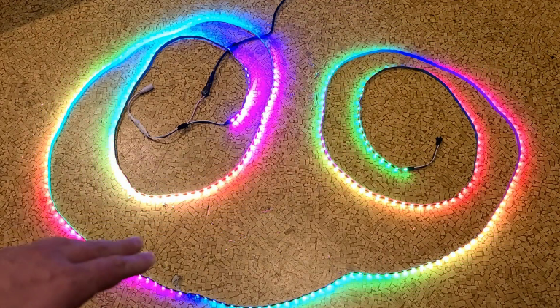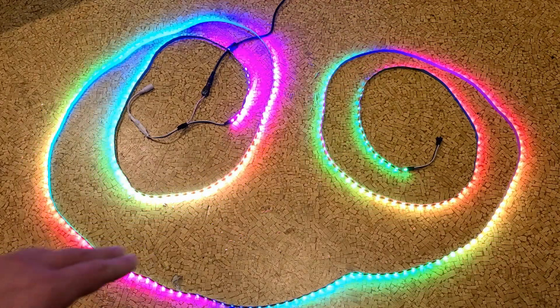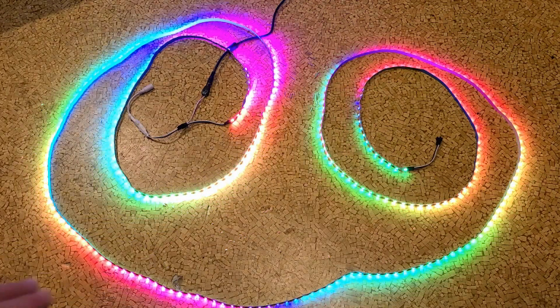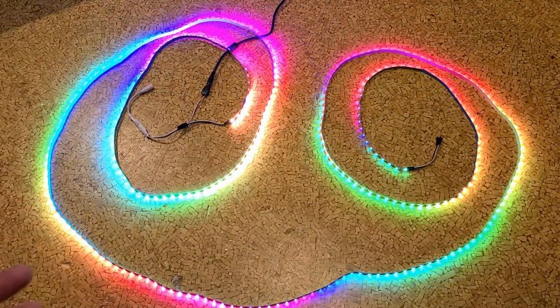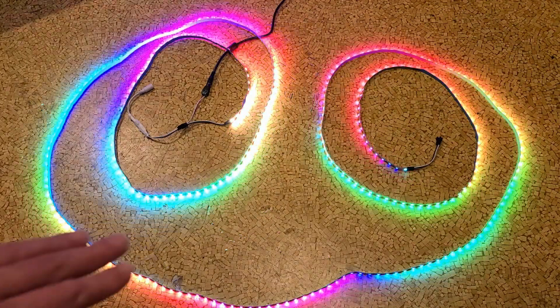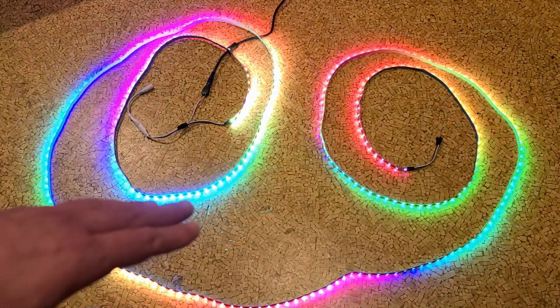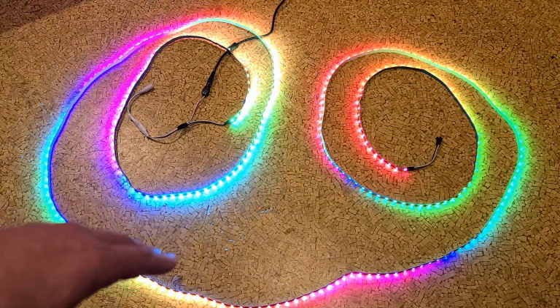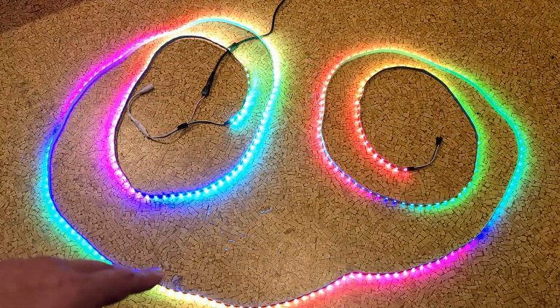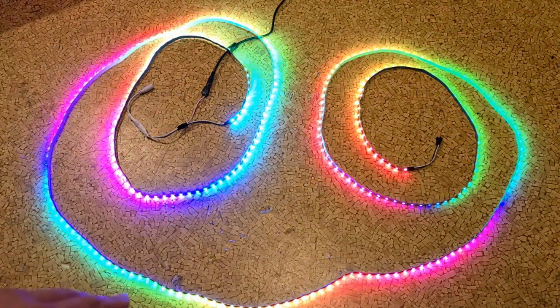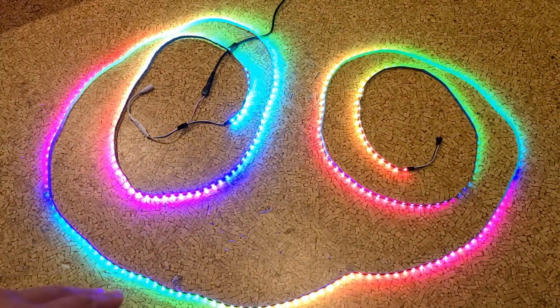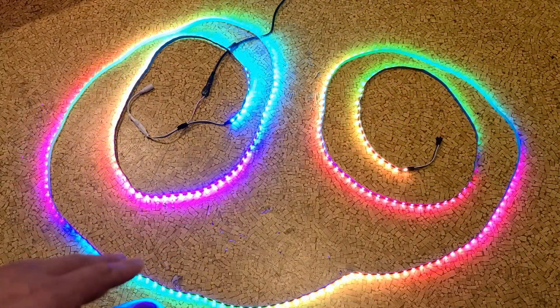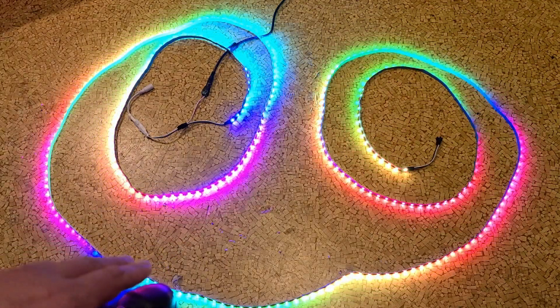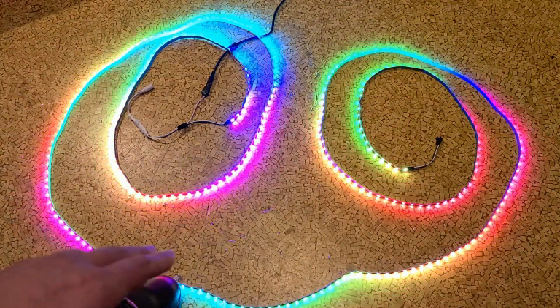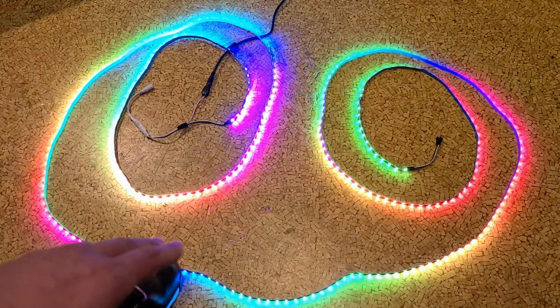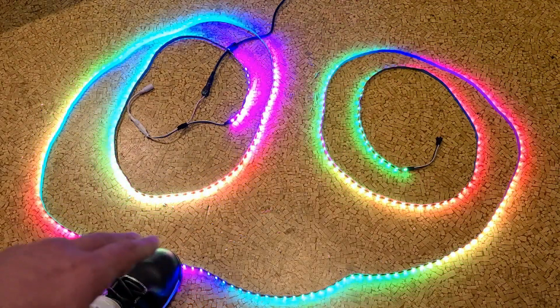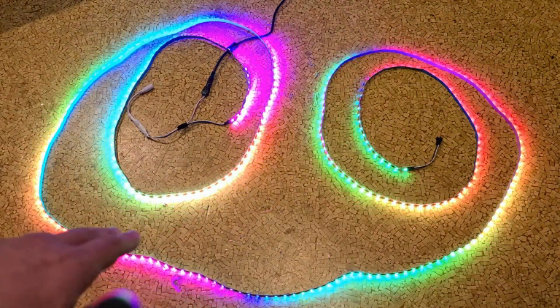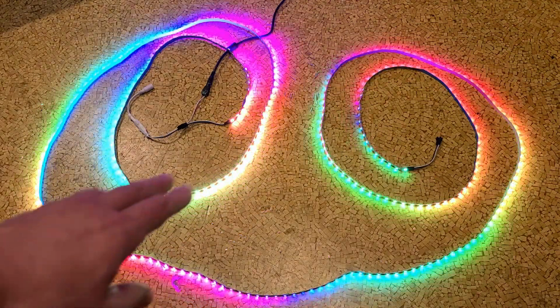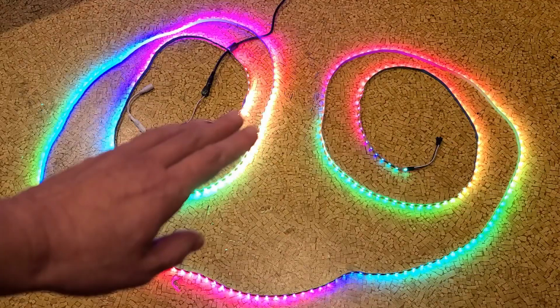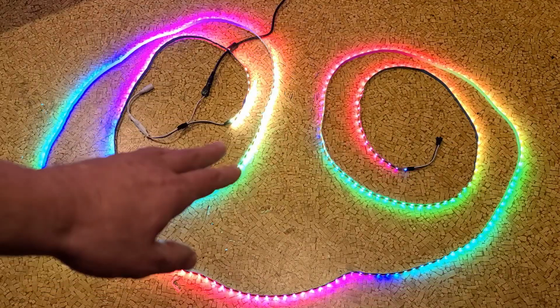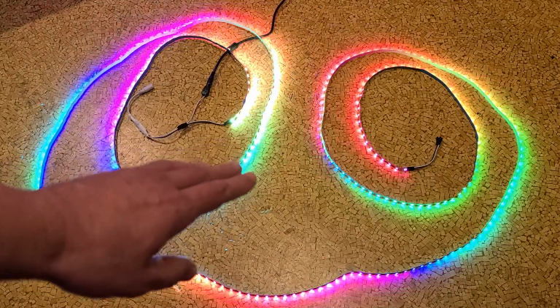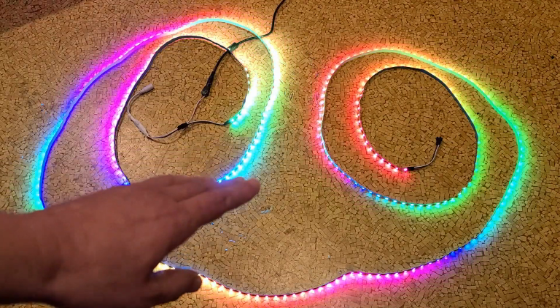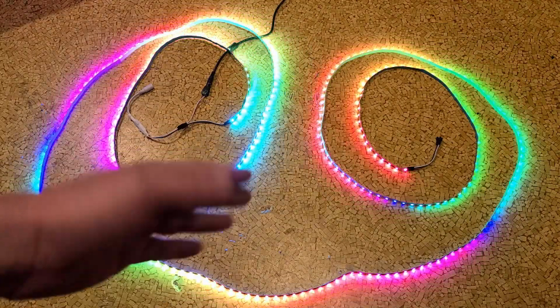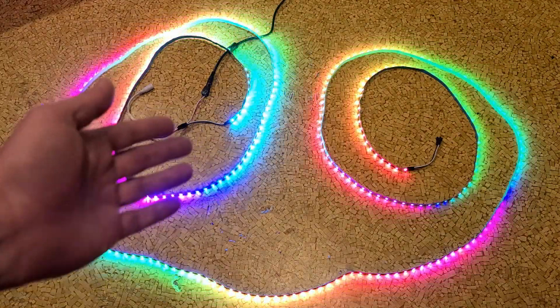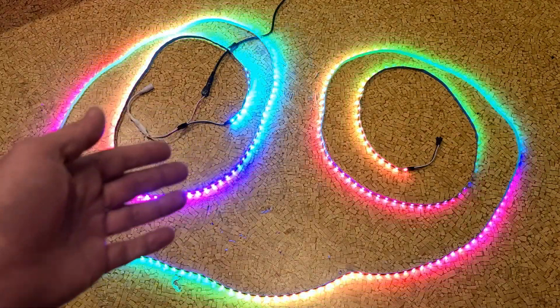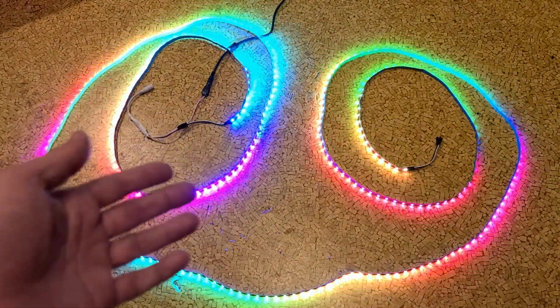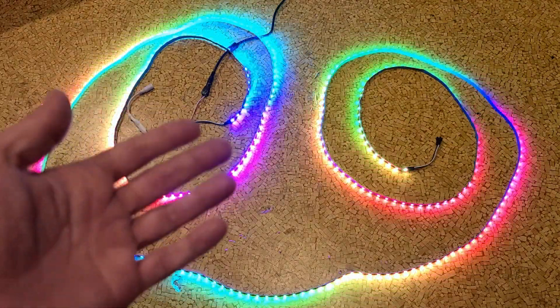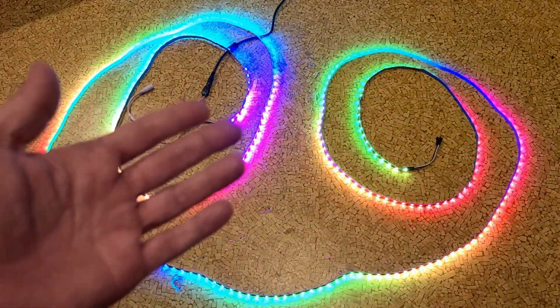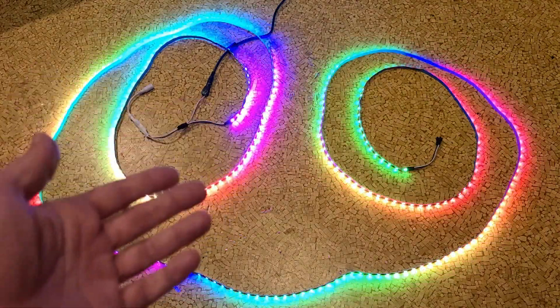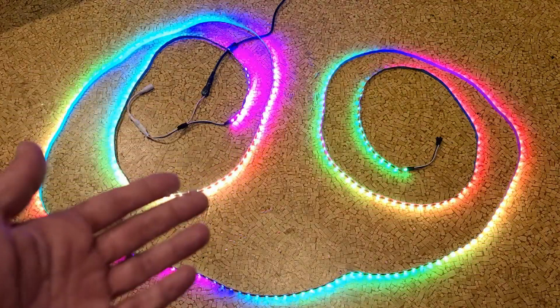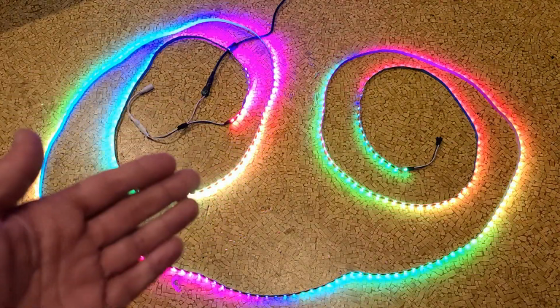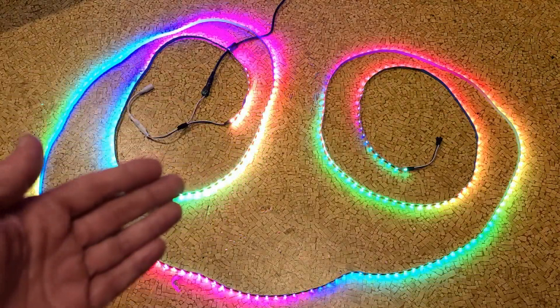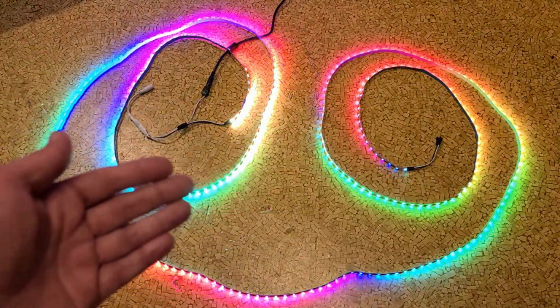It's Maximus here. This time with just a quick review — well, relatively quick — a quick review and discussion of these WS2812B.